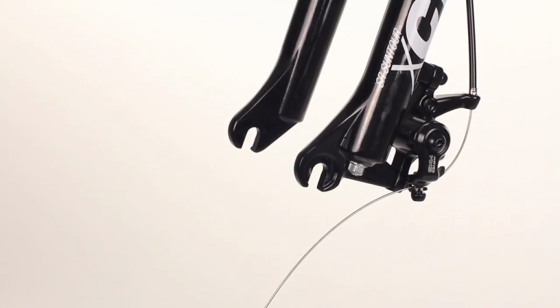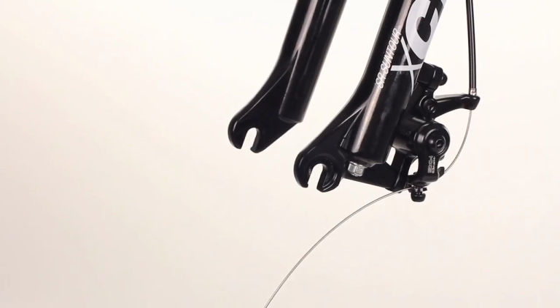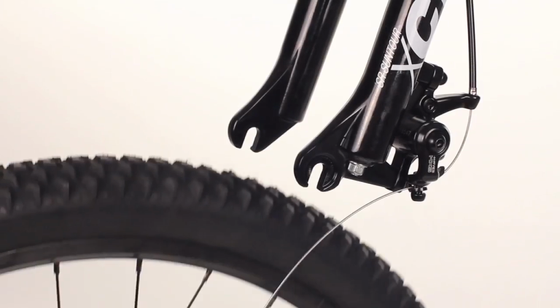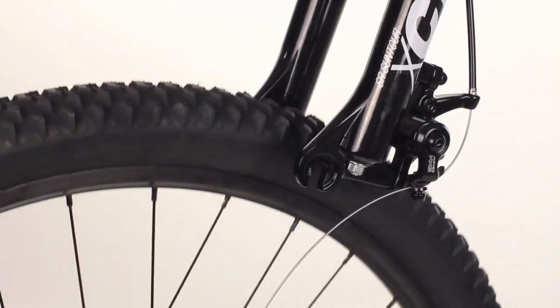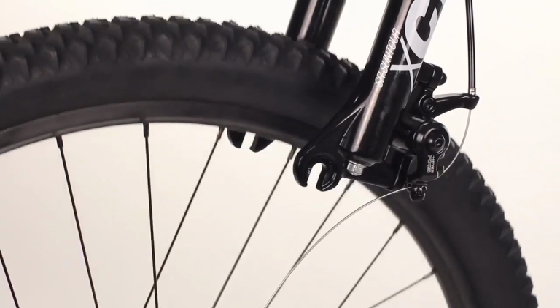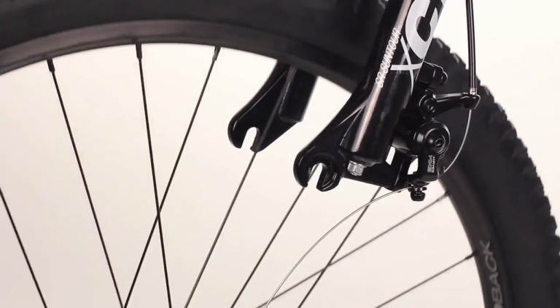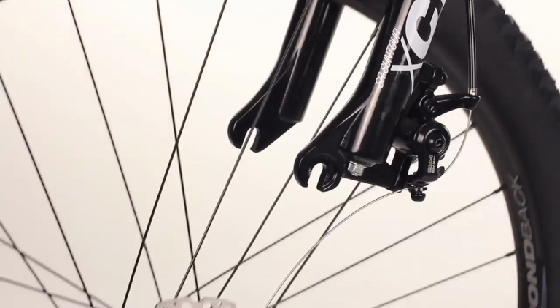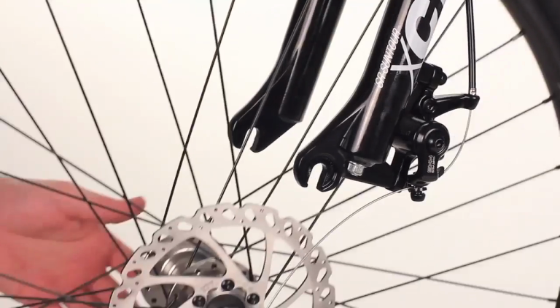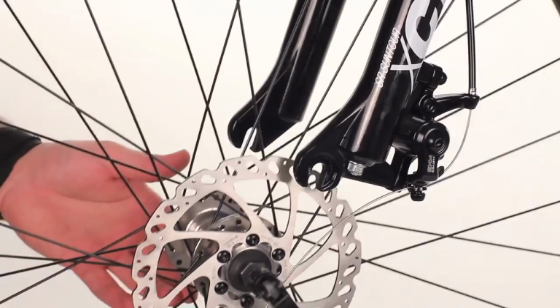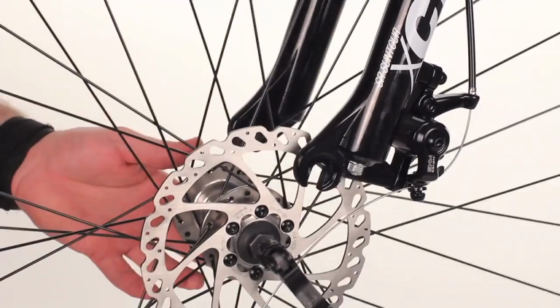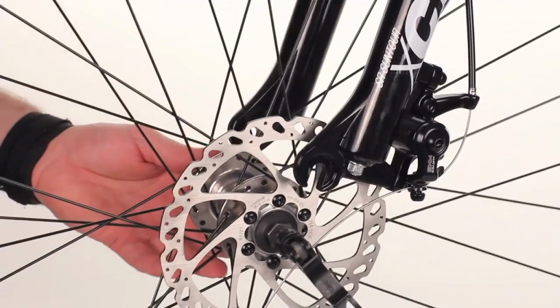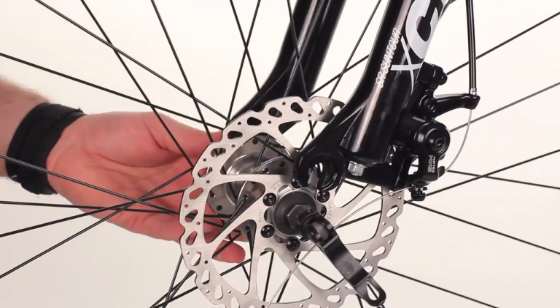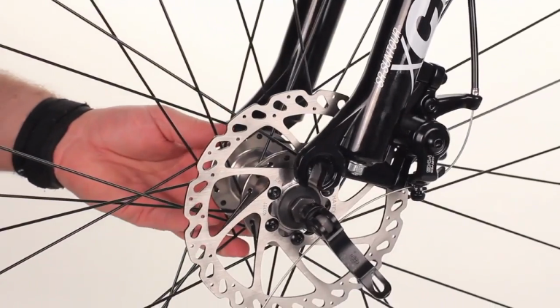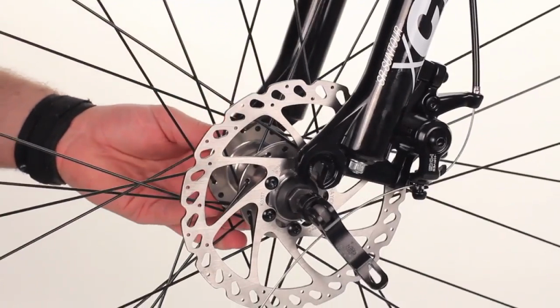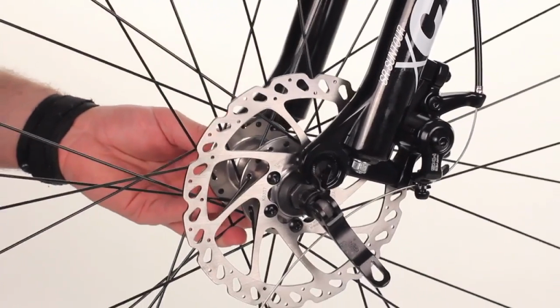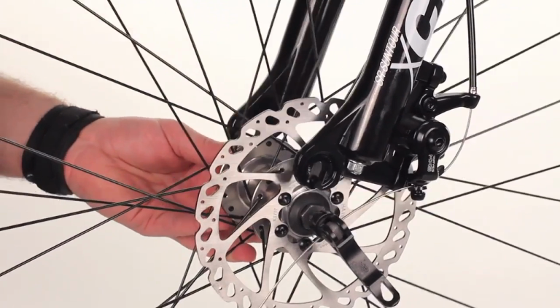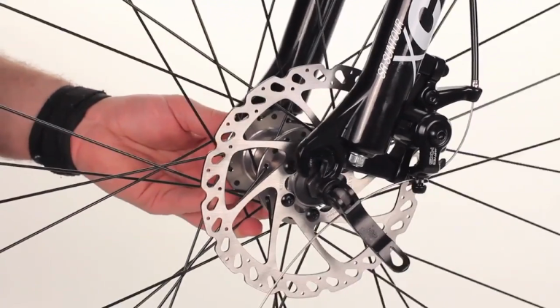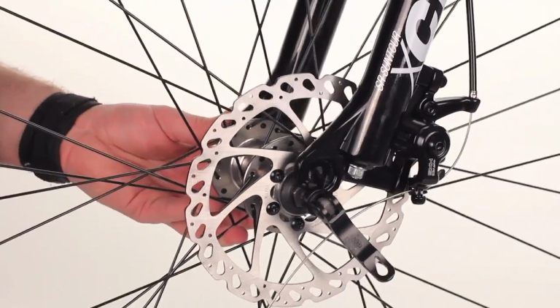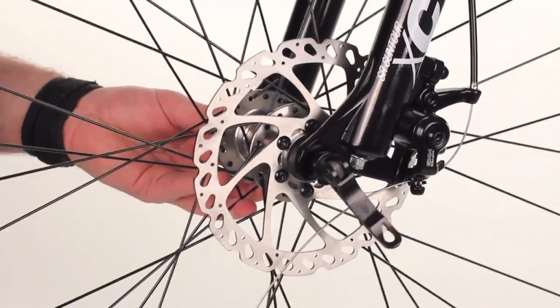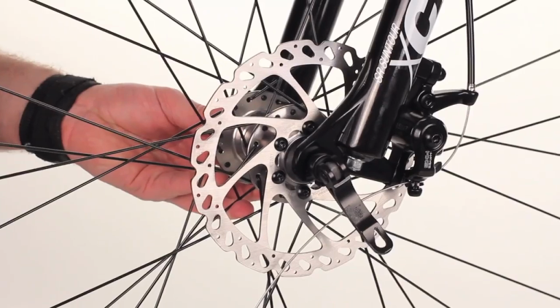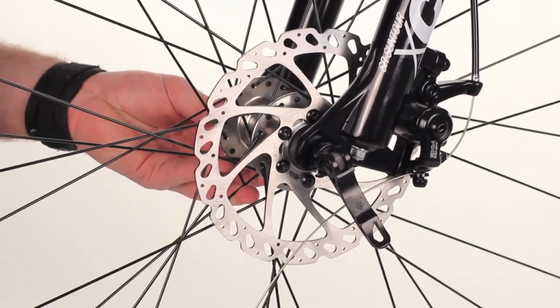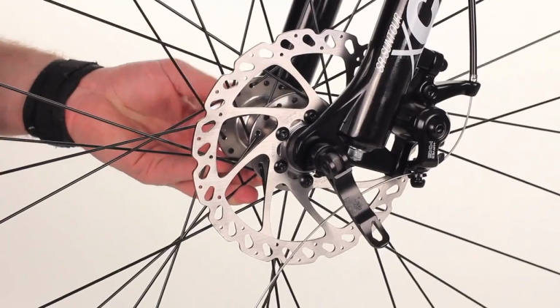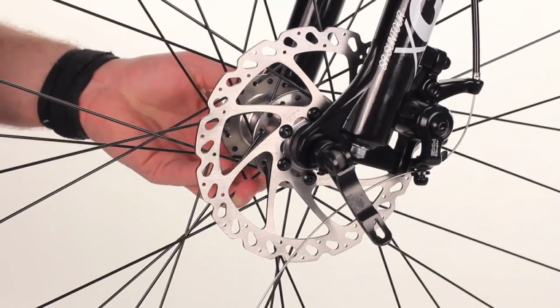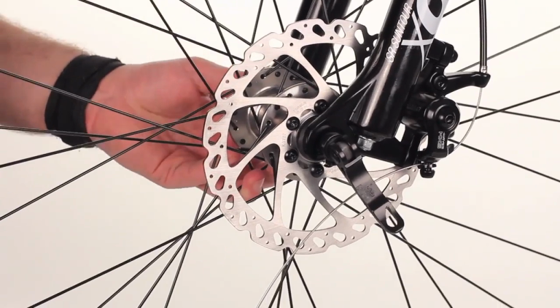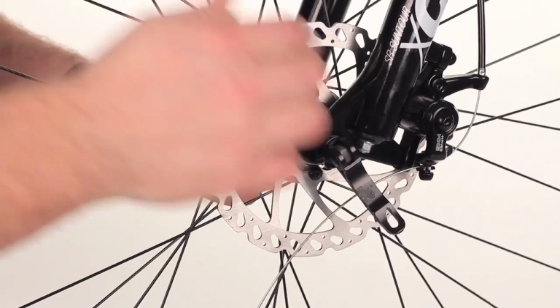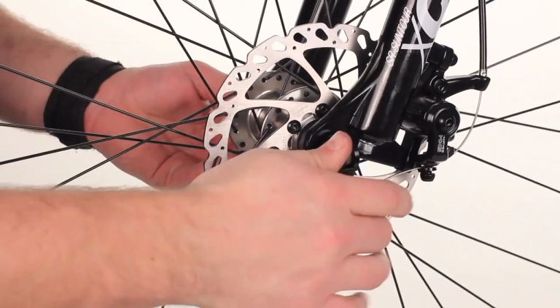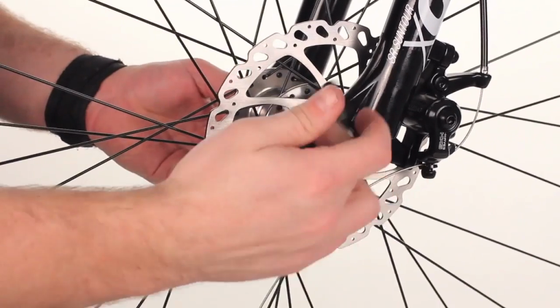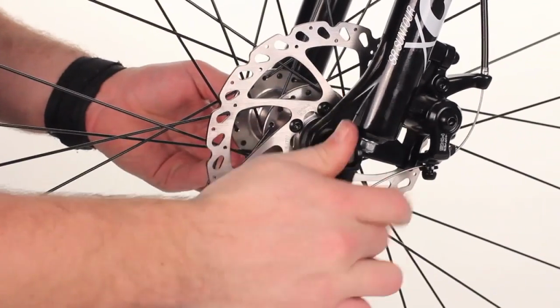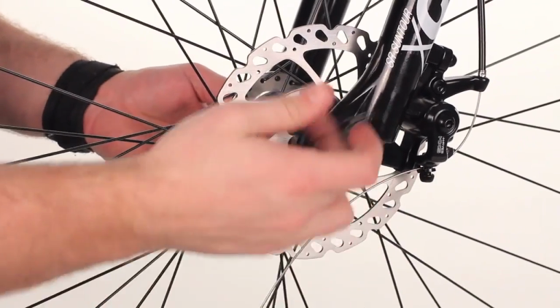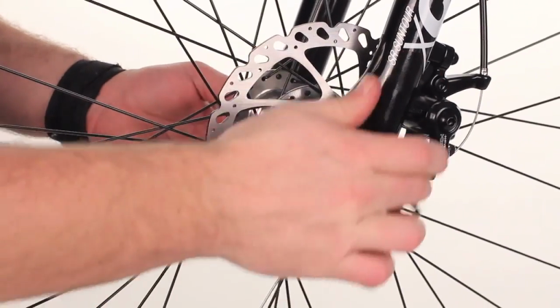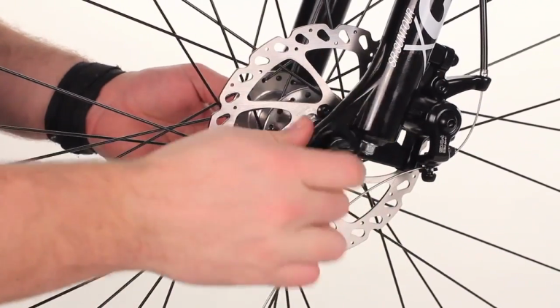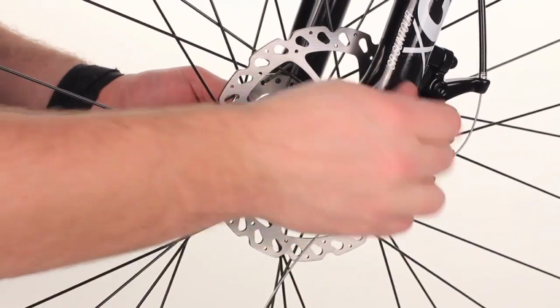Next, install your wheel. Hang it between the fork, the rotor, and the caliper, and tighten it down.